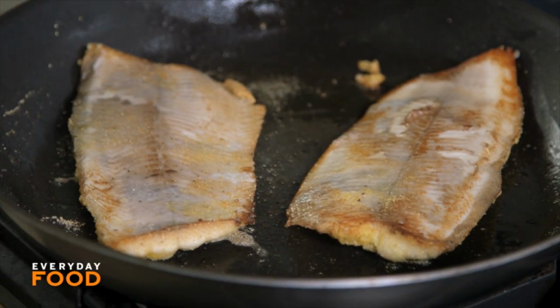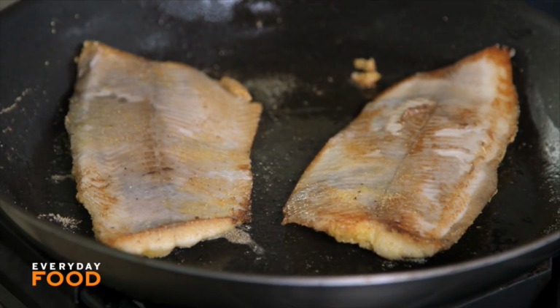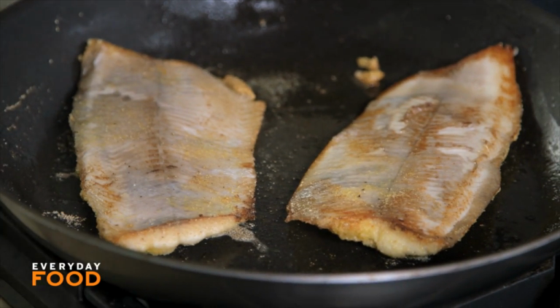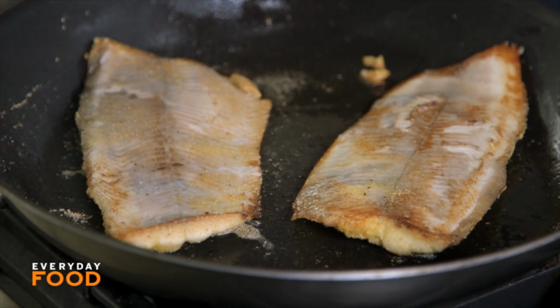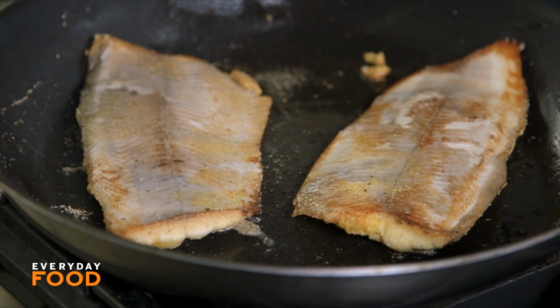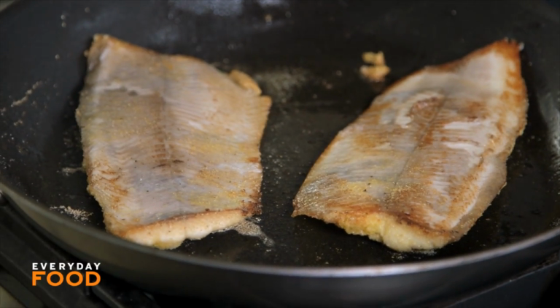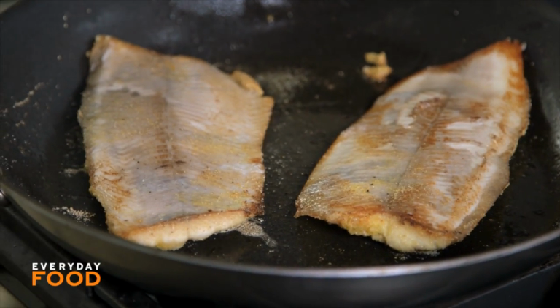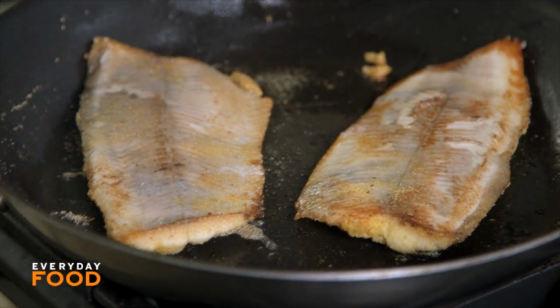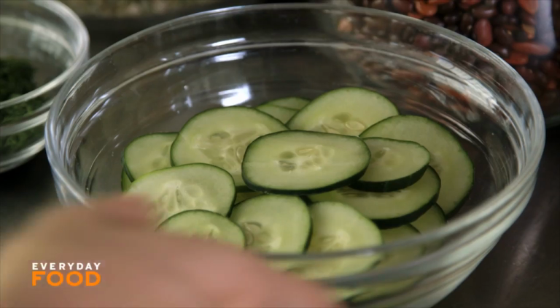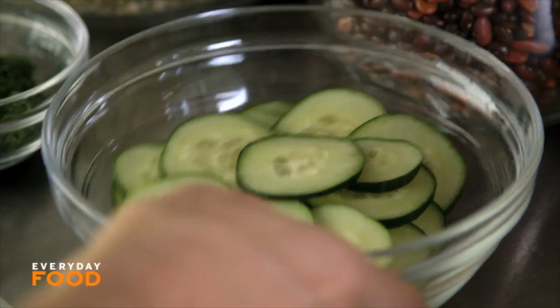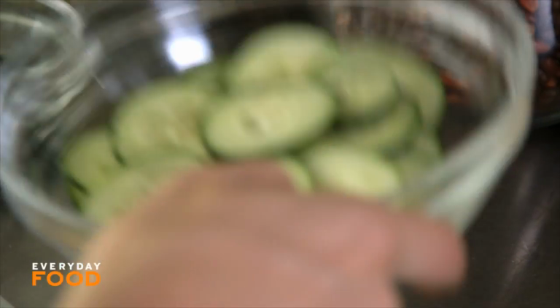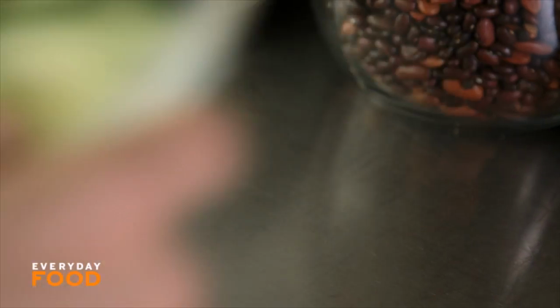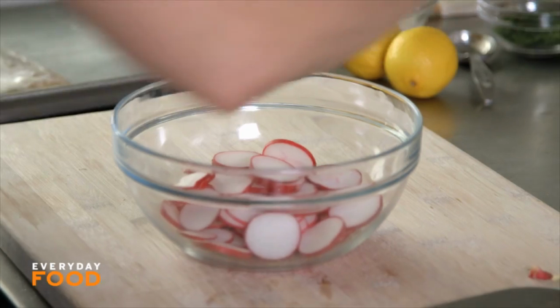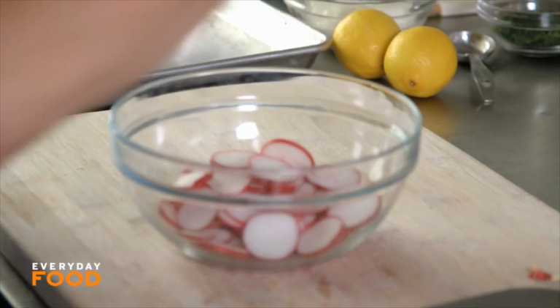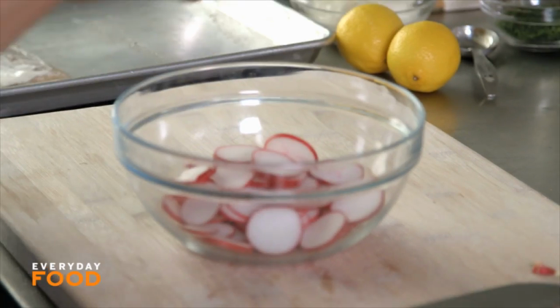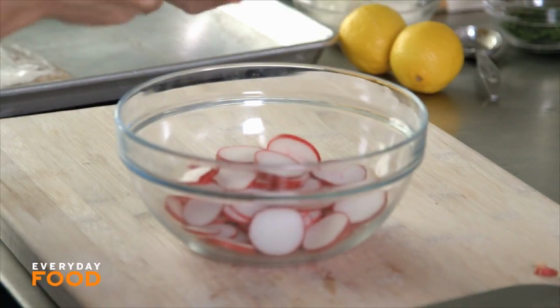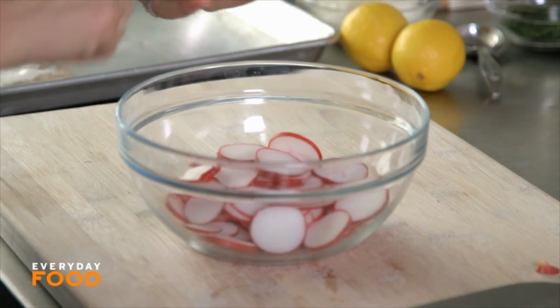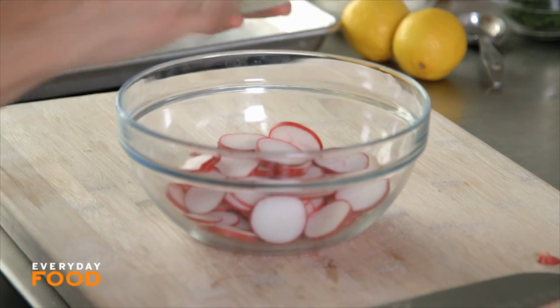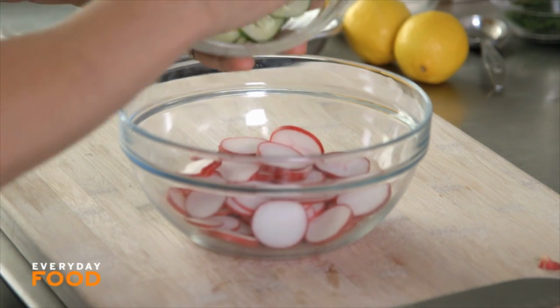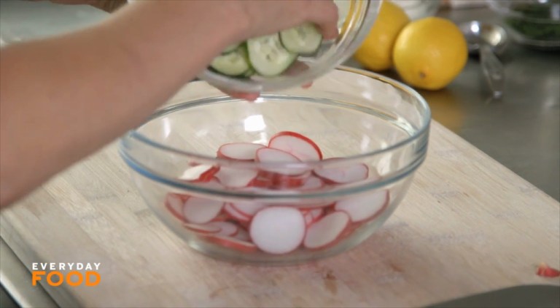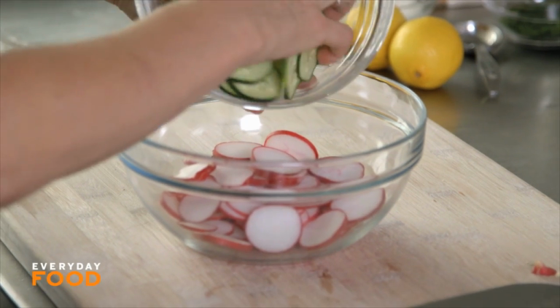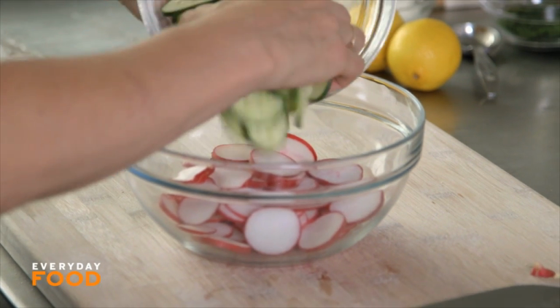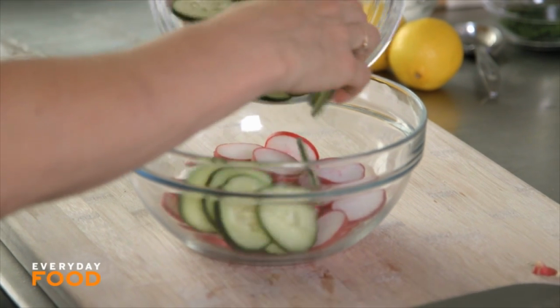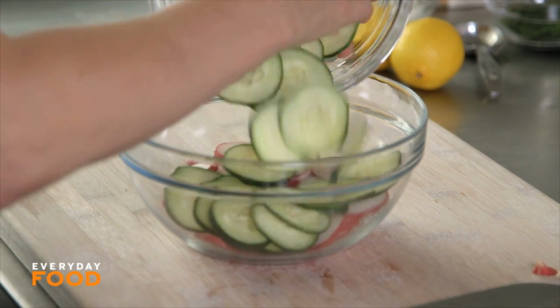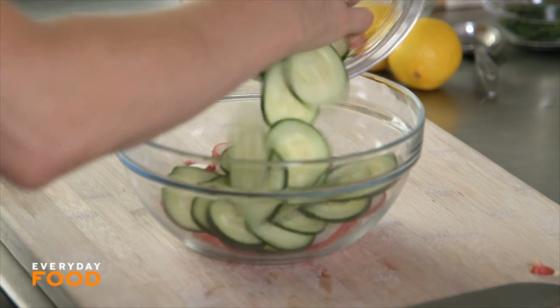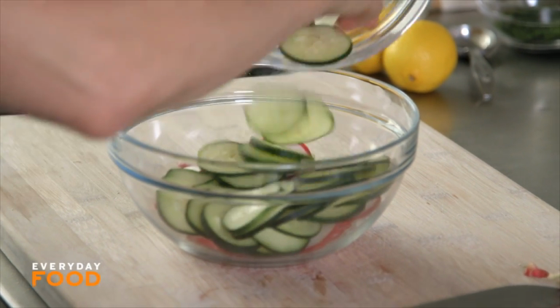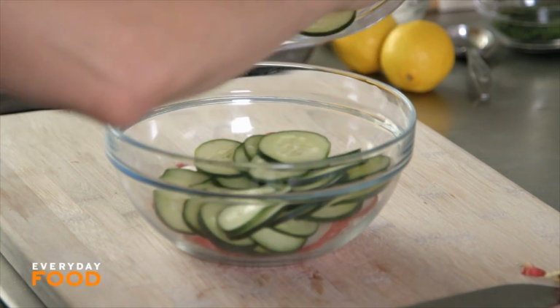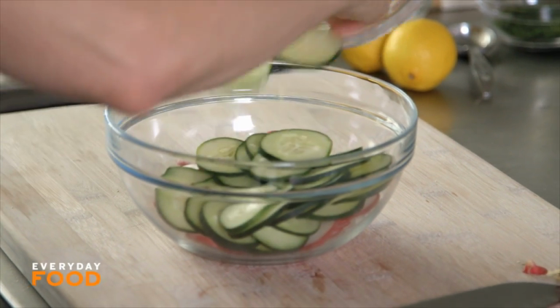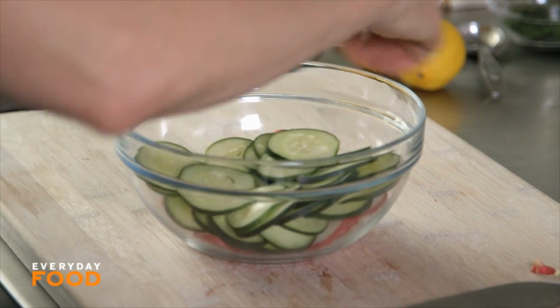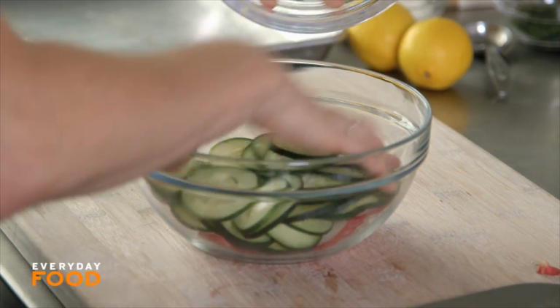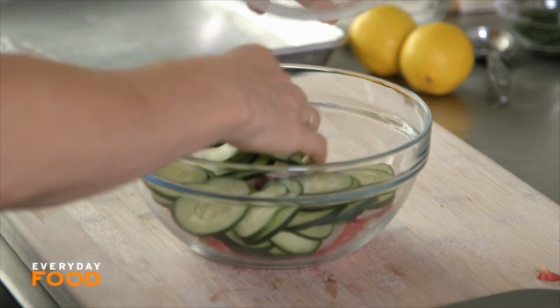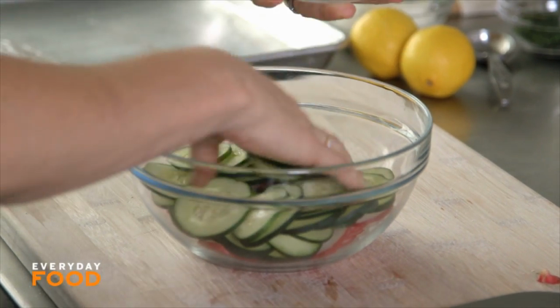More on the salad — add some cucumbers, thinly sliced, about equal amounts, about a cup or two of each.